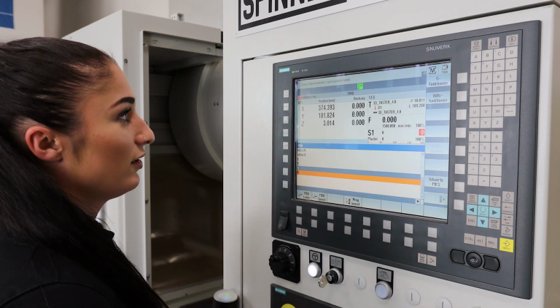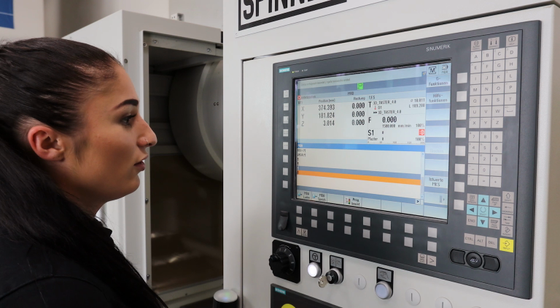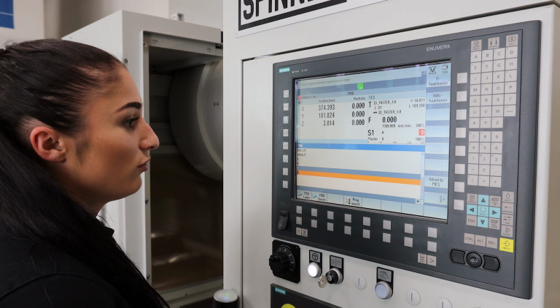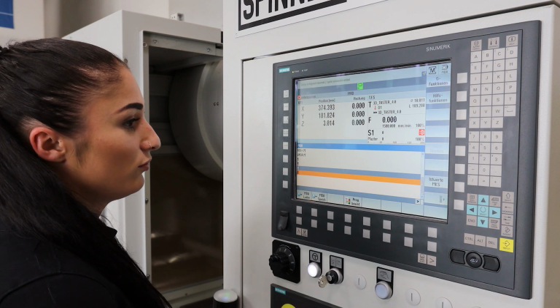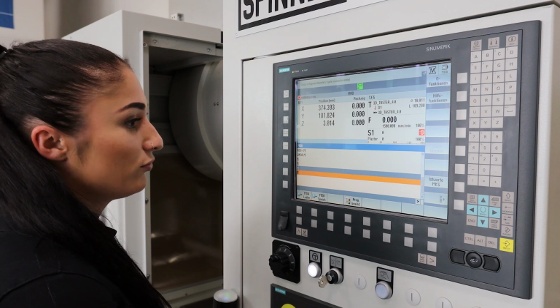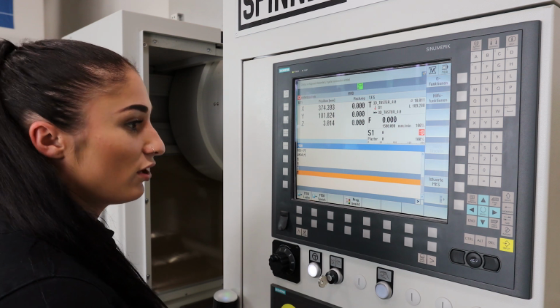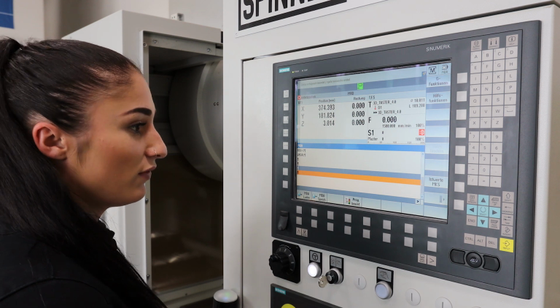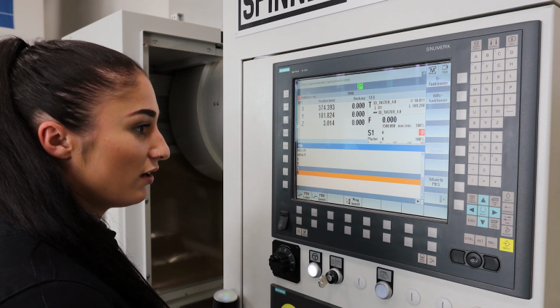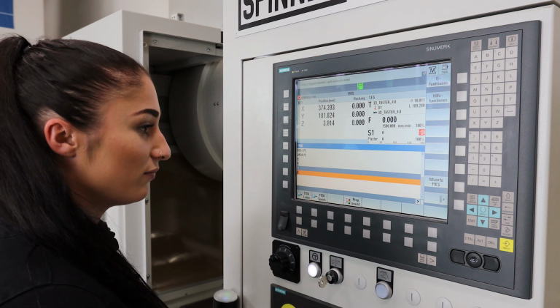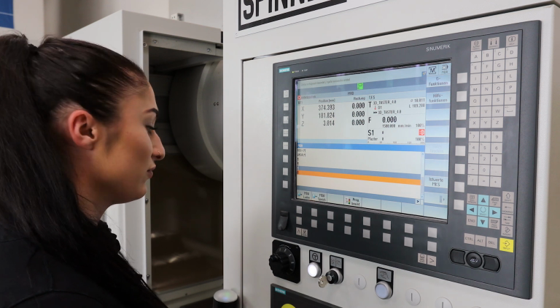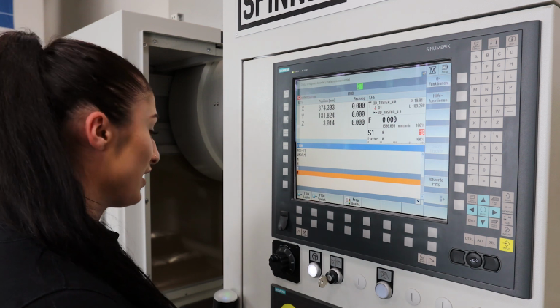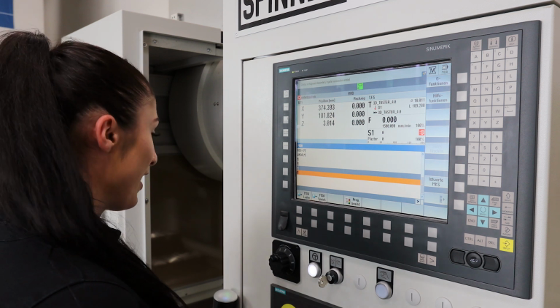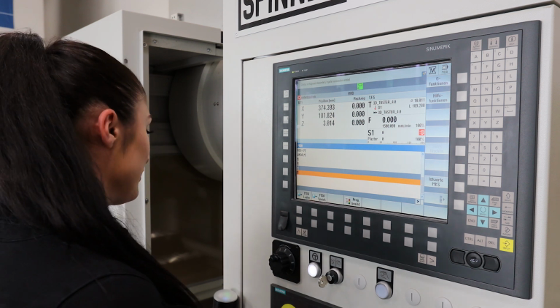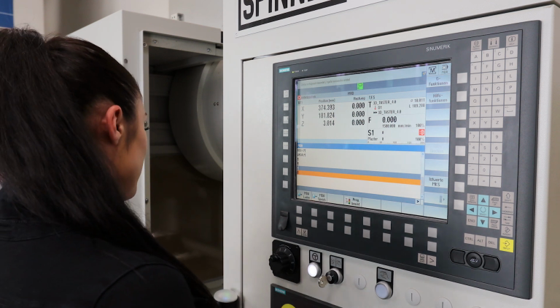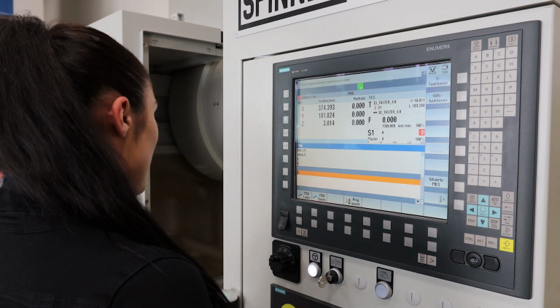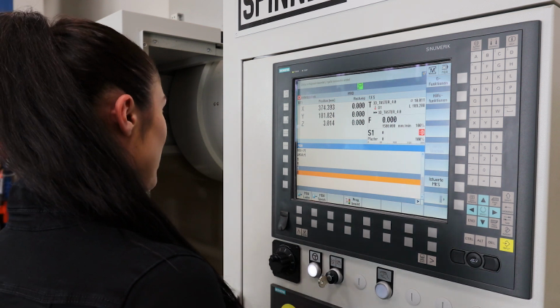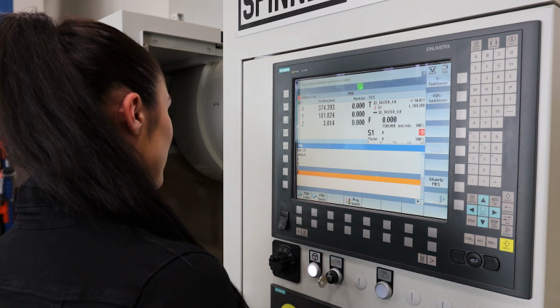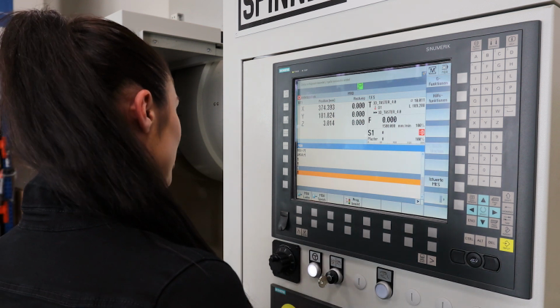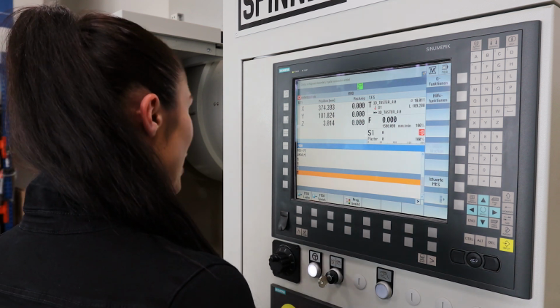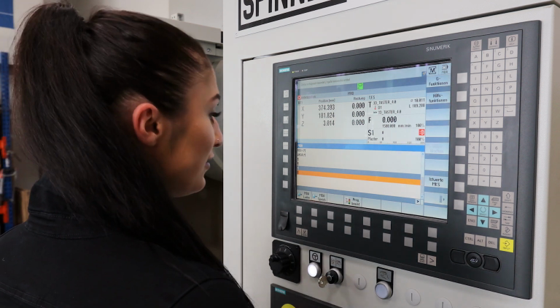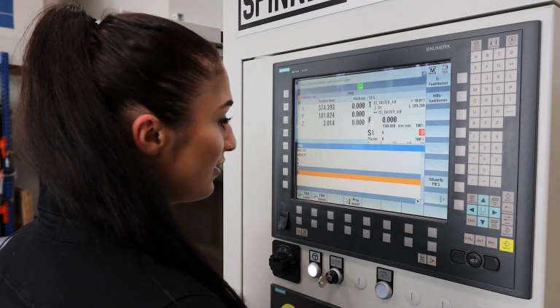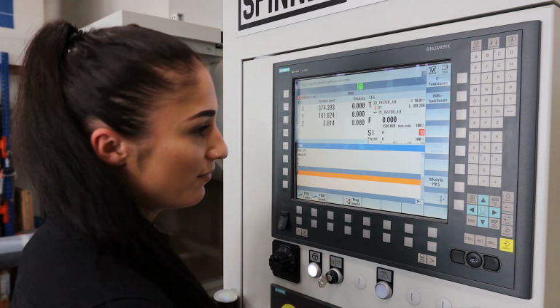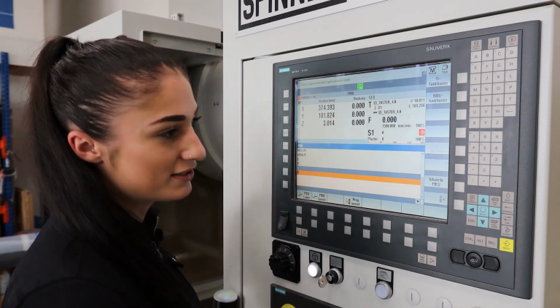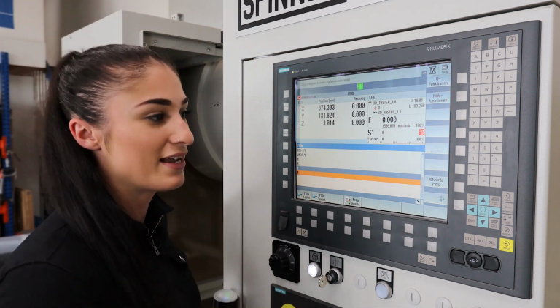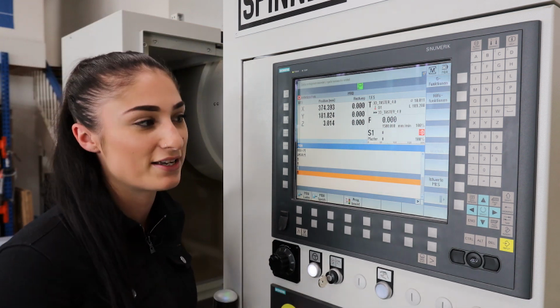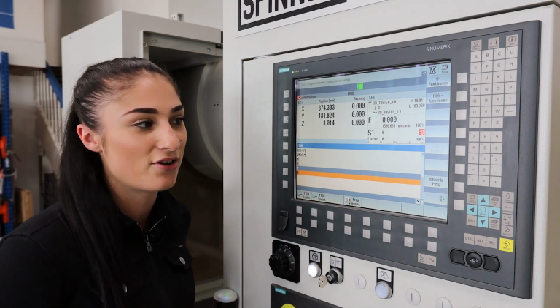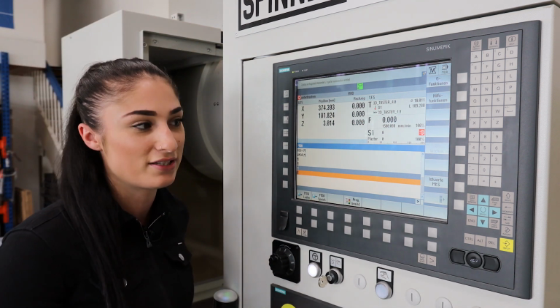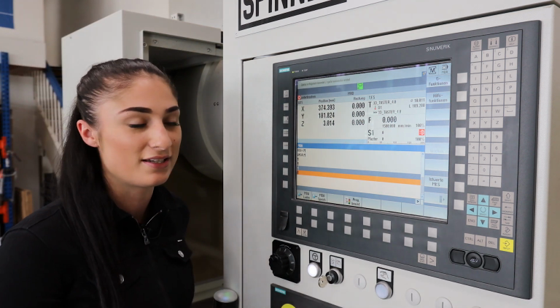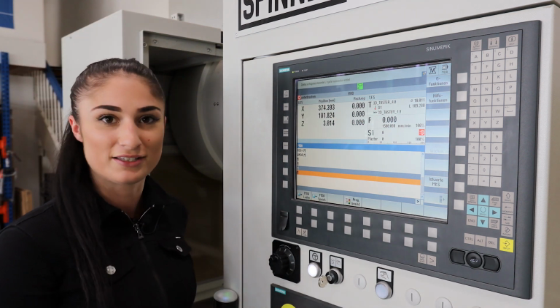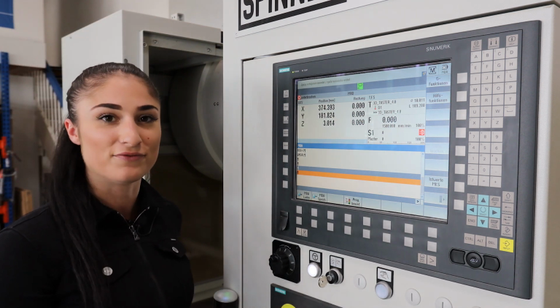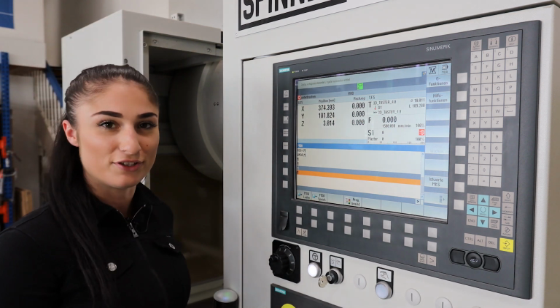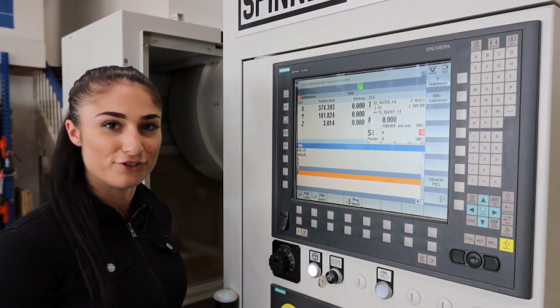Now we can start with our rework, but I want to show you that in other videos.